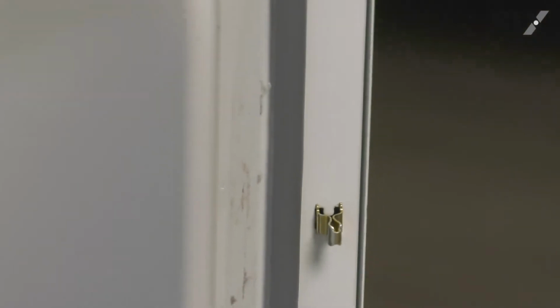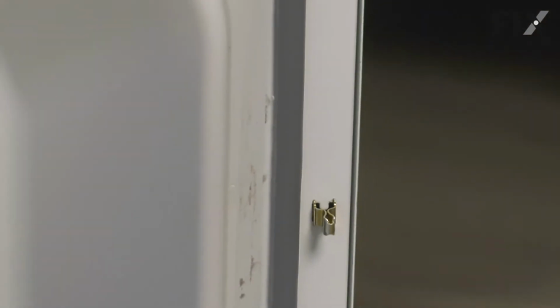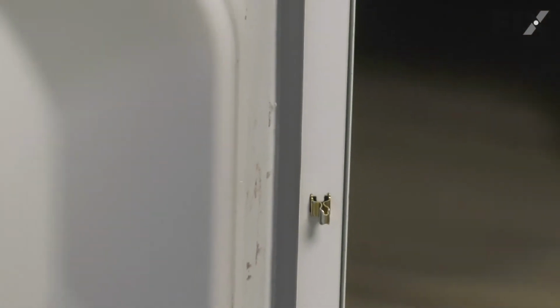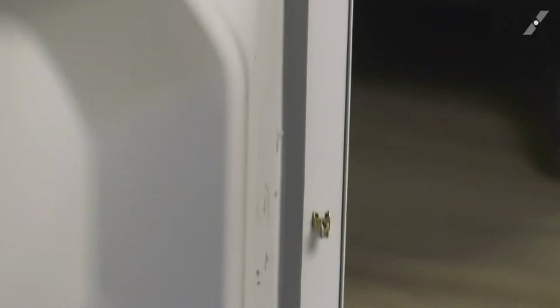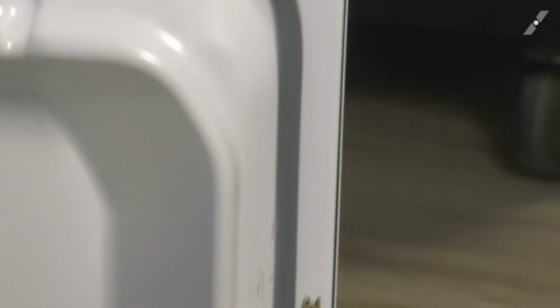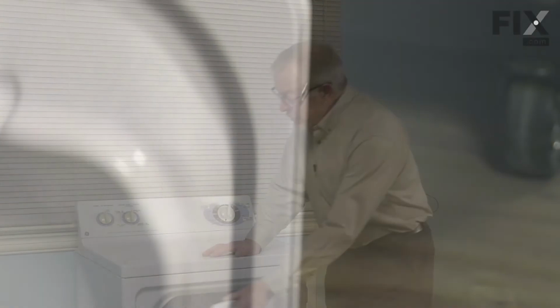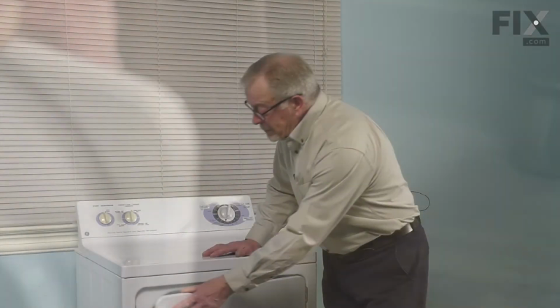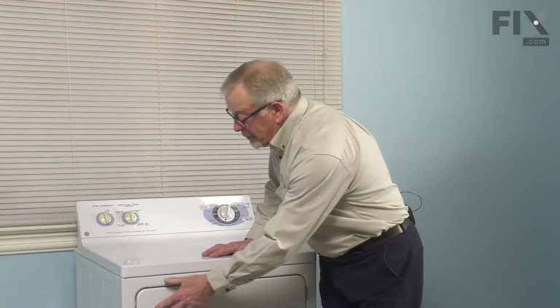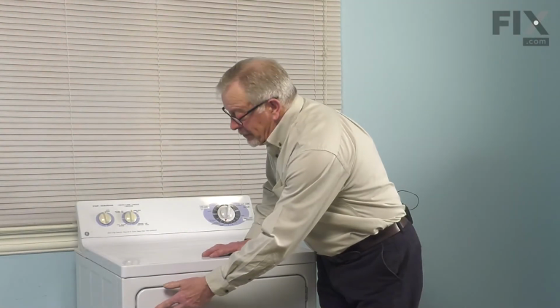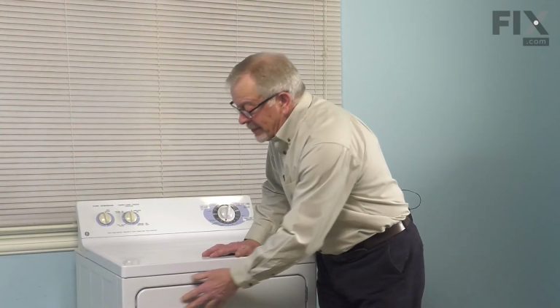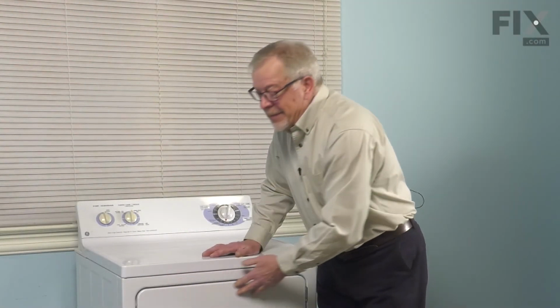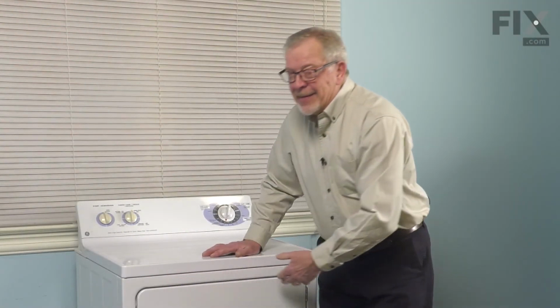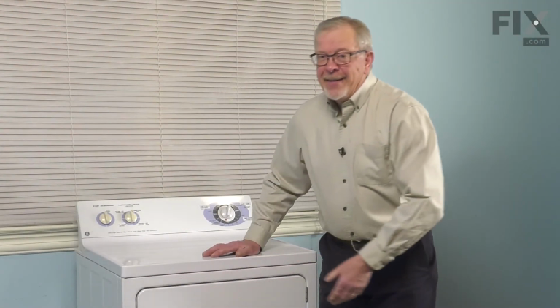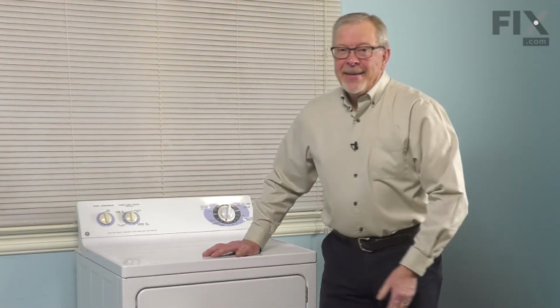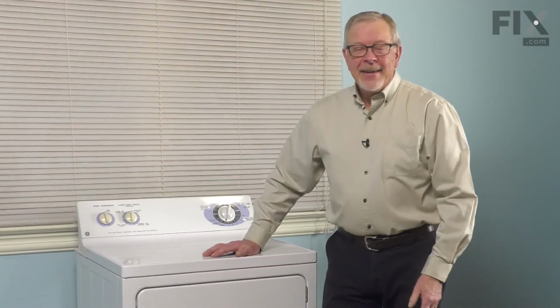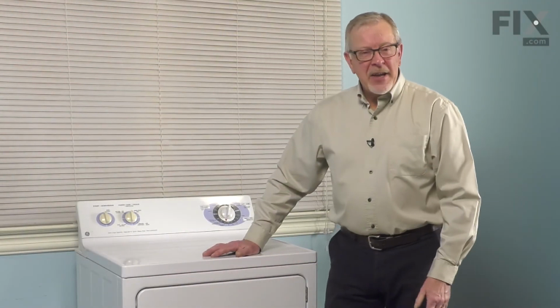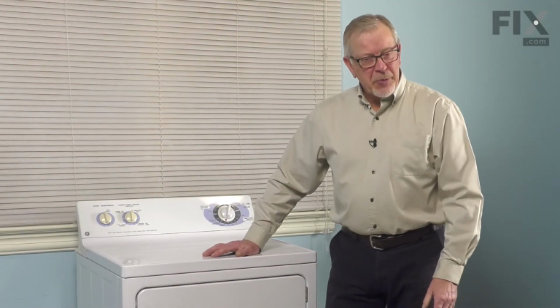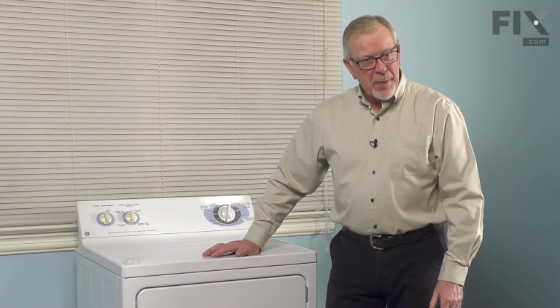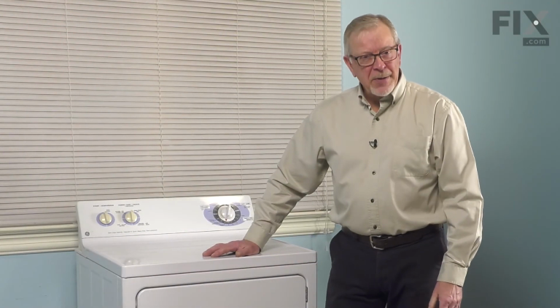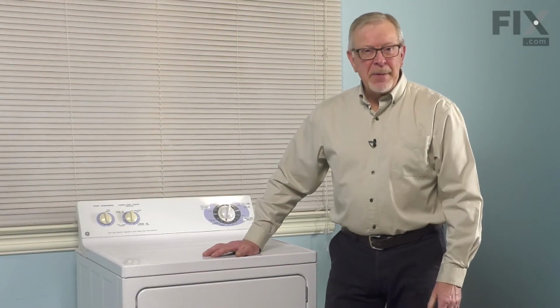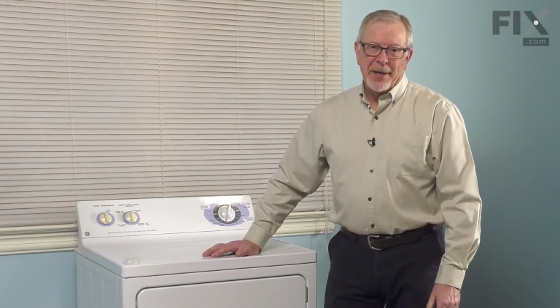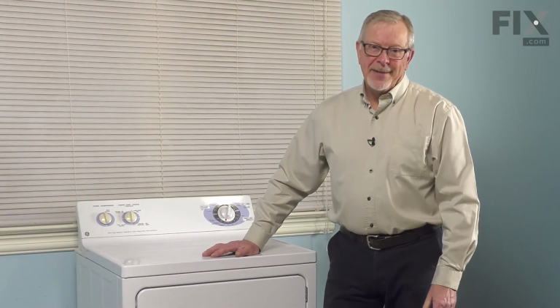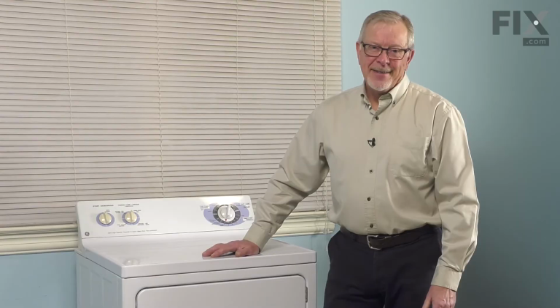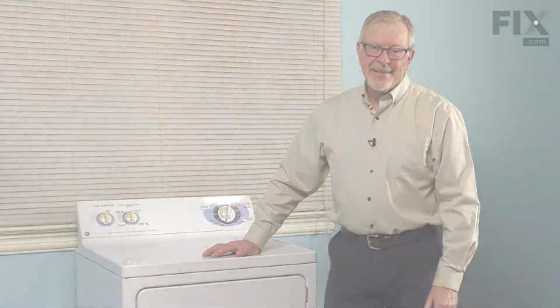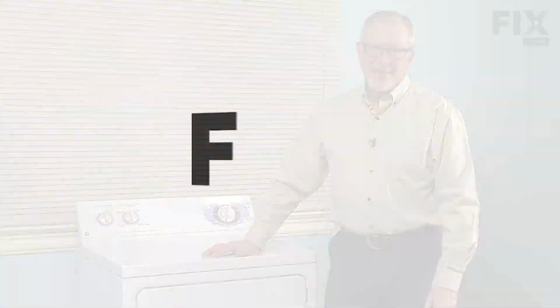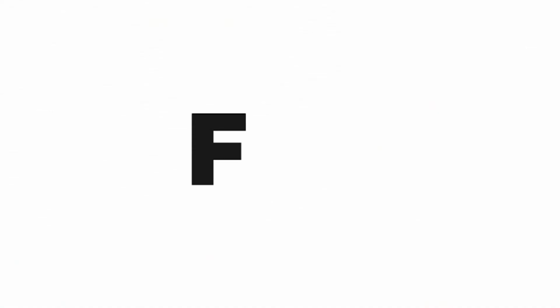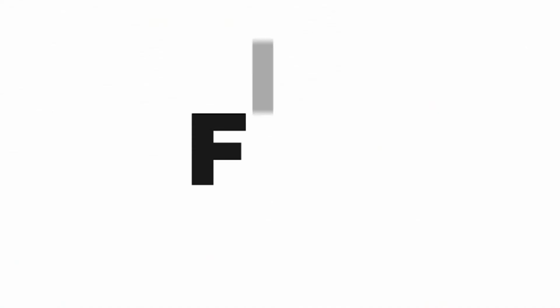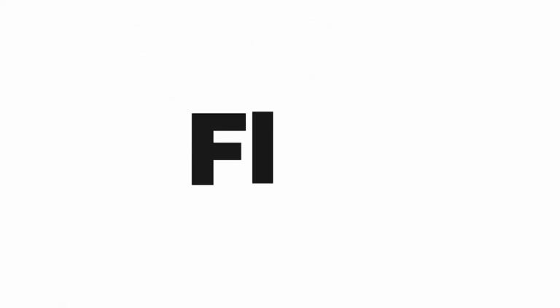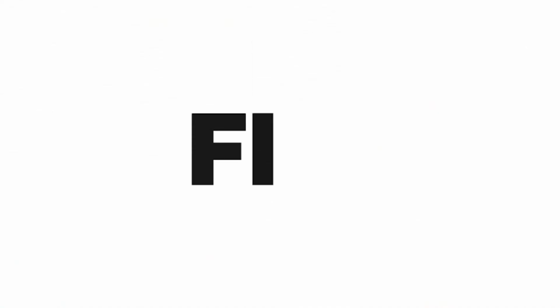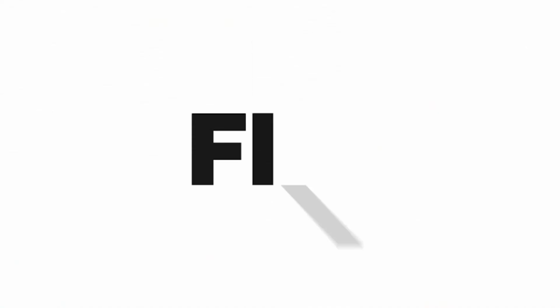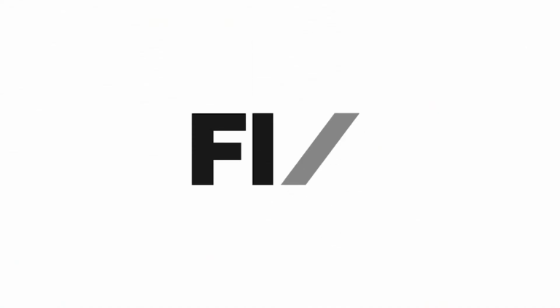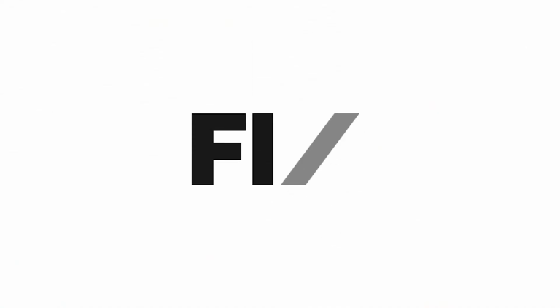We can now close up the door, and your repair is complete. That's it. Bye!